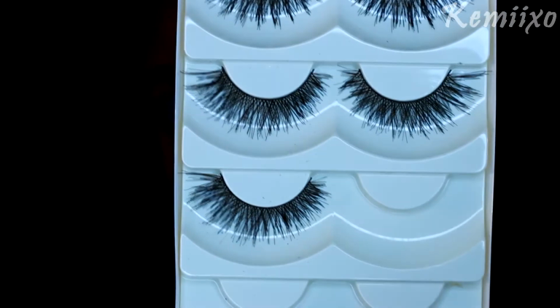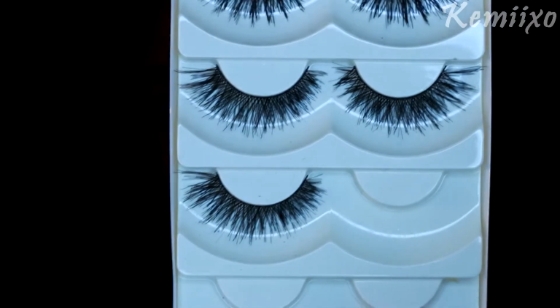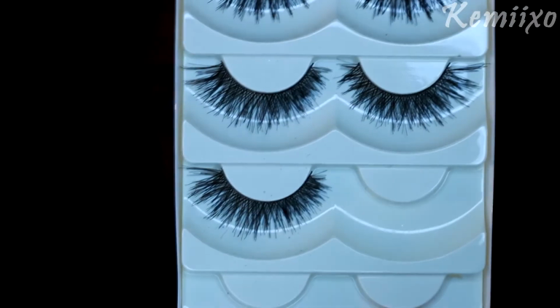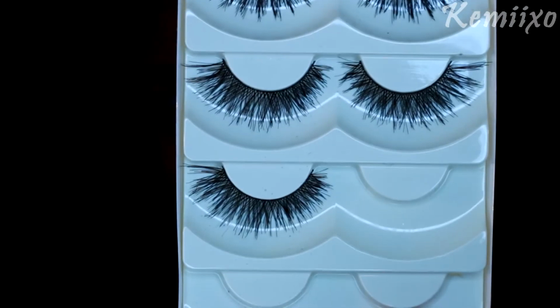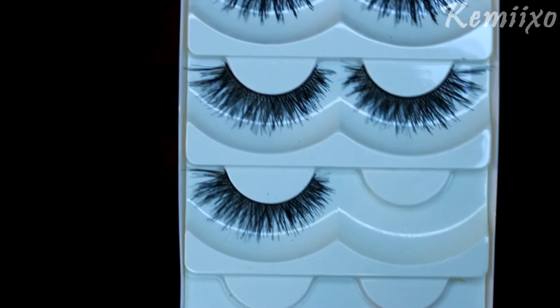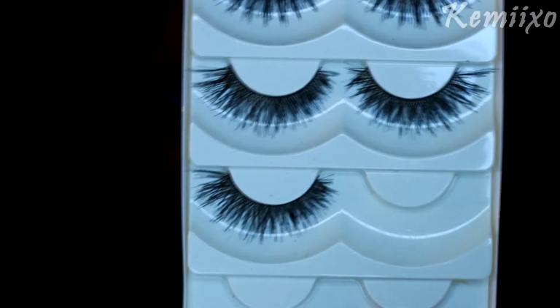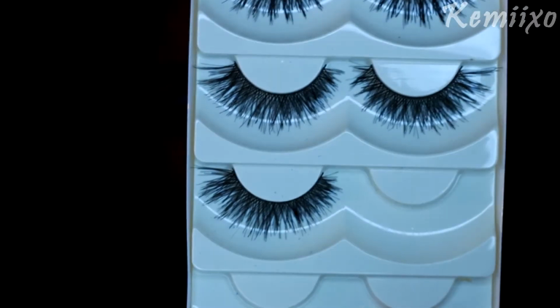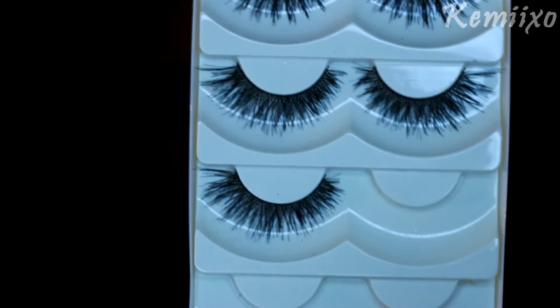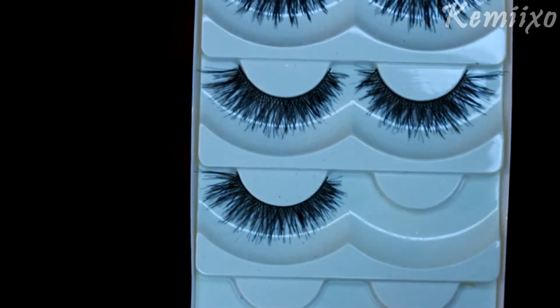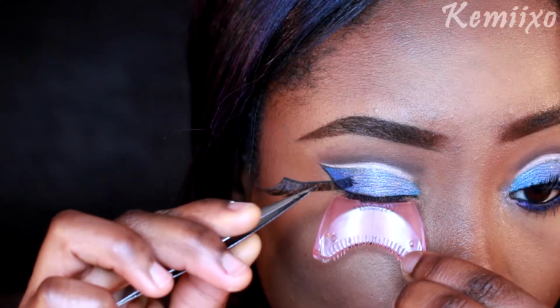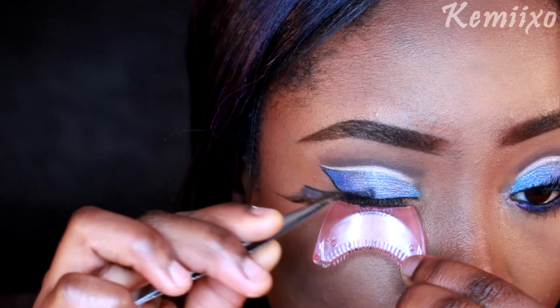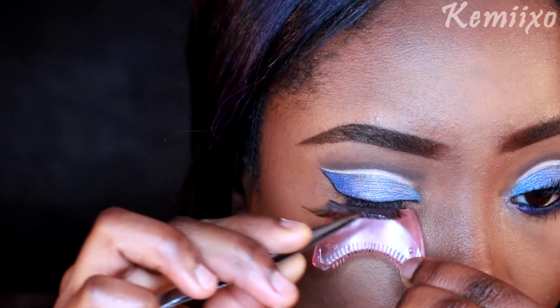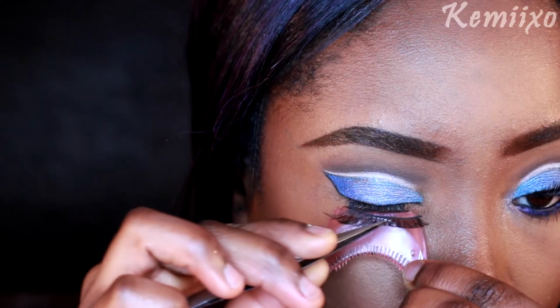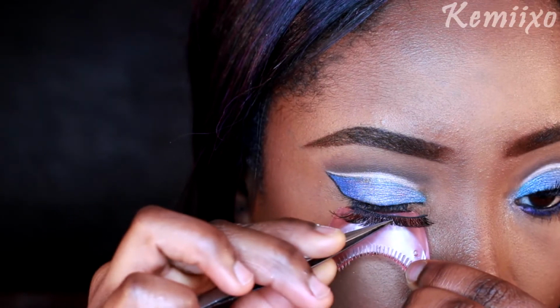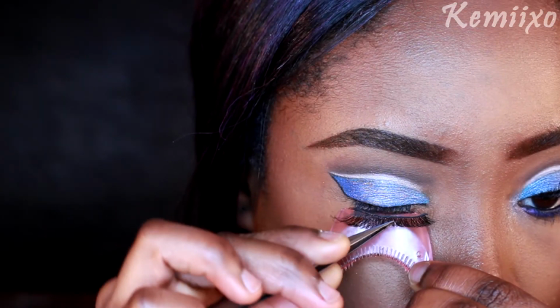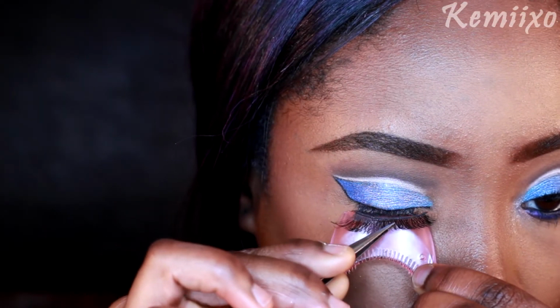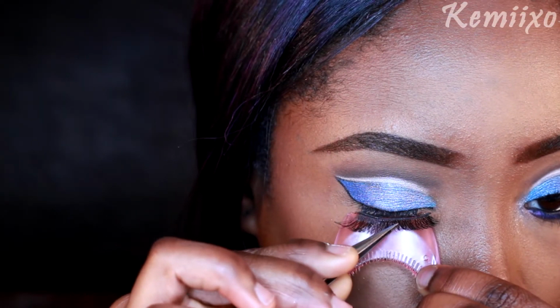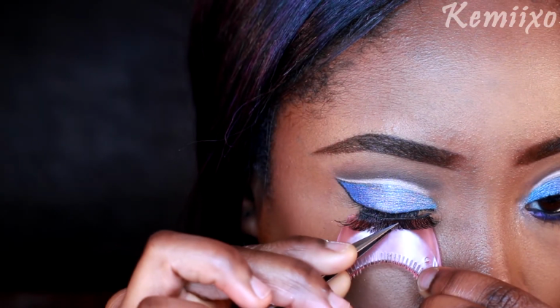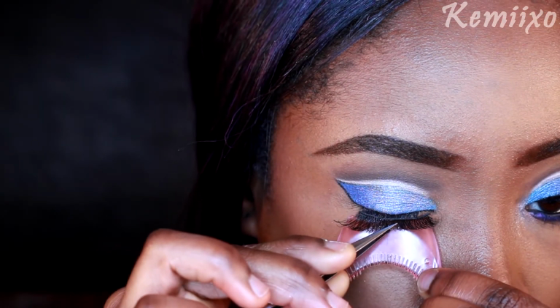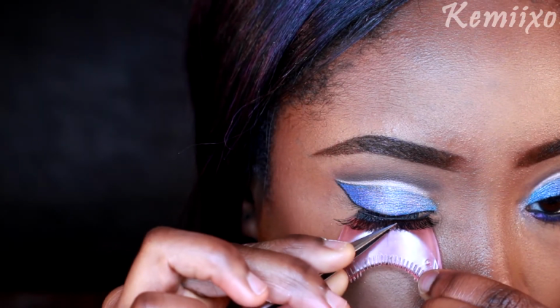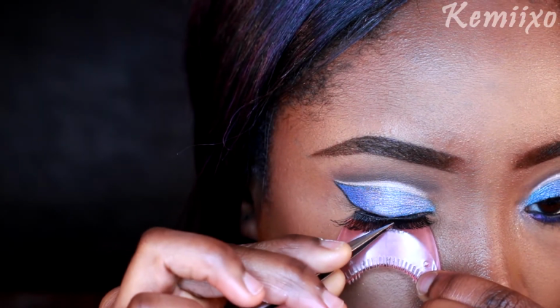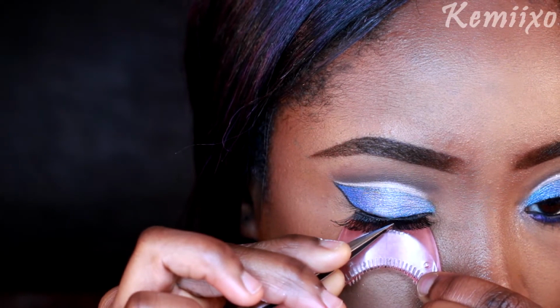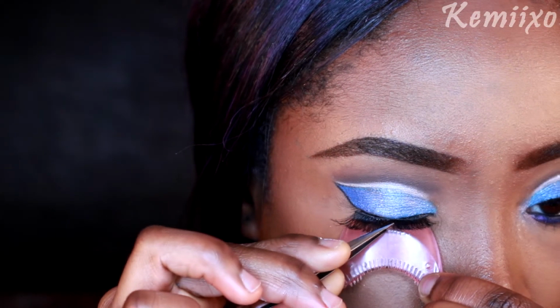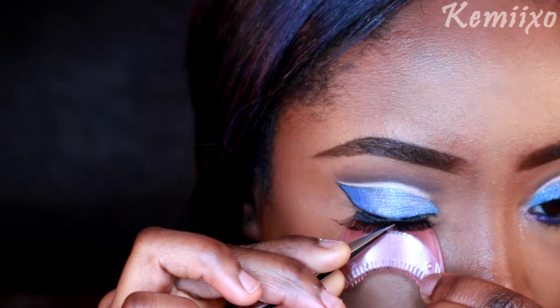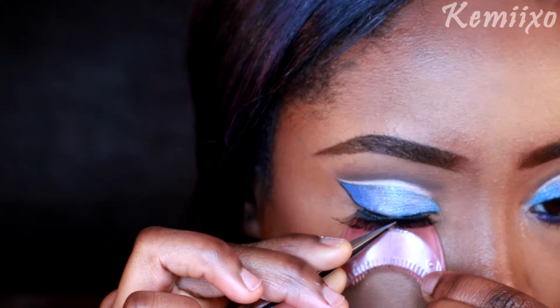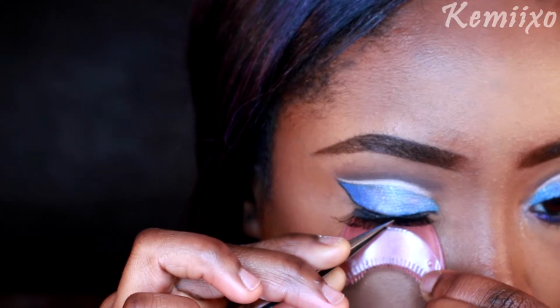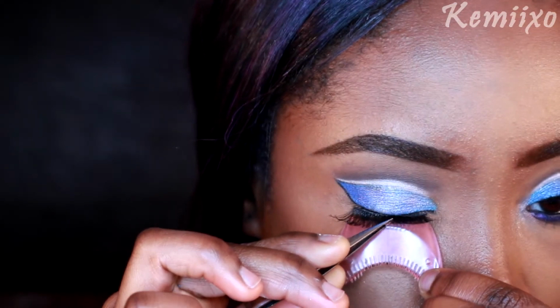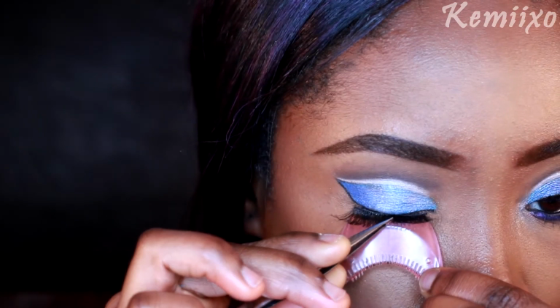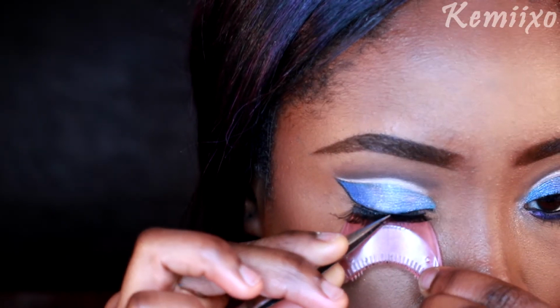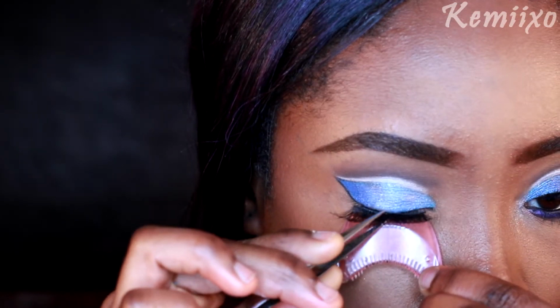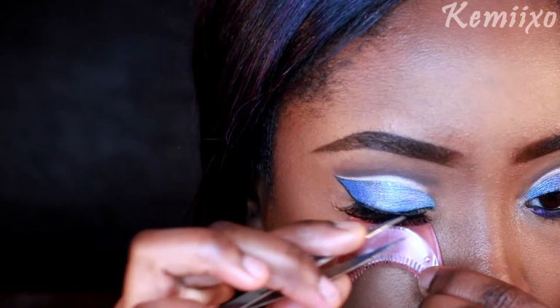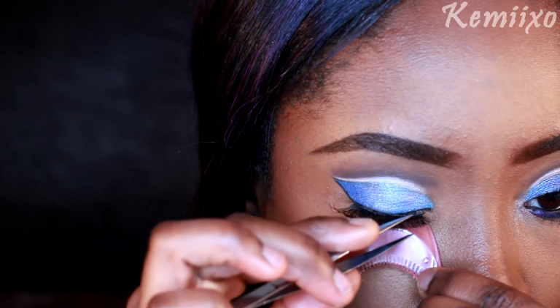Then I'm going to pop on these lashes that I got from eBay. By the way, if you want to see a lash tutorial, I will link that down below.